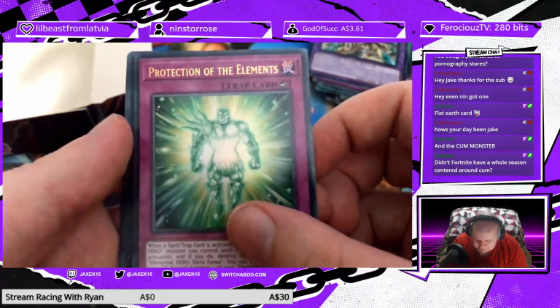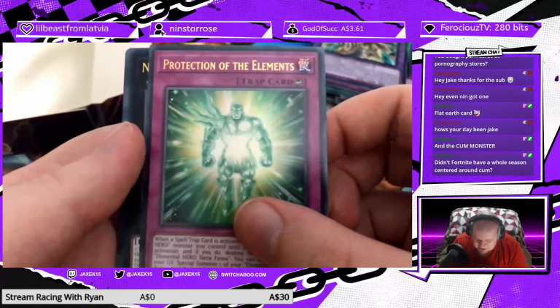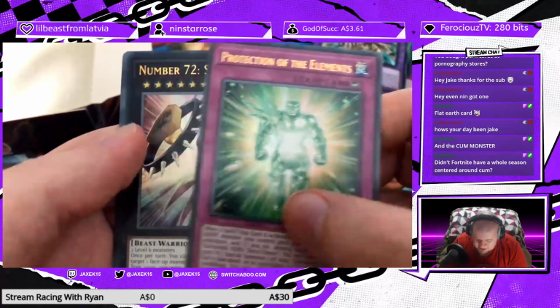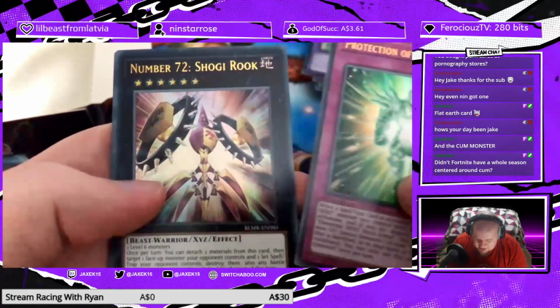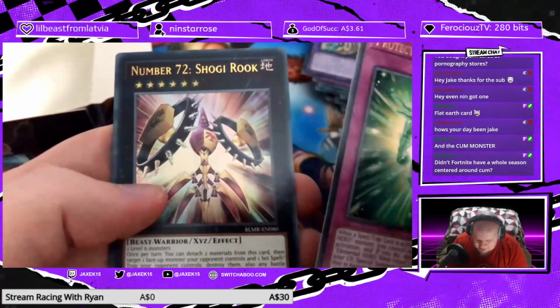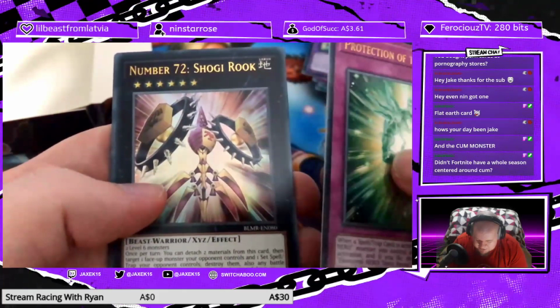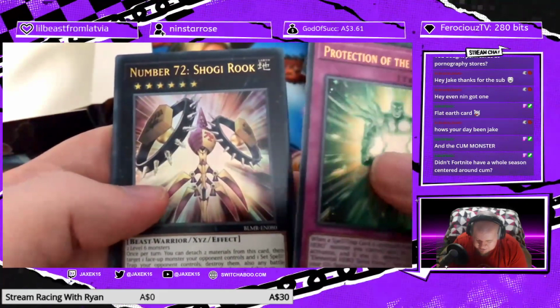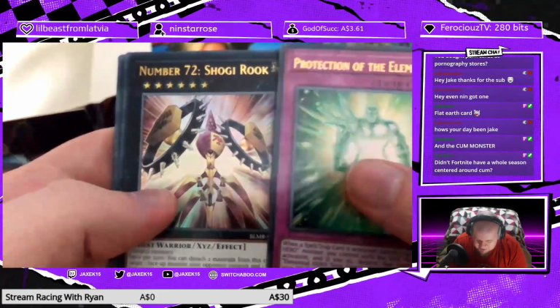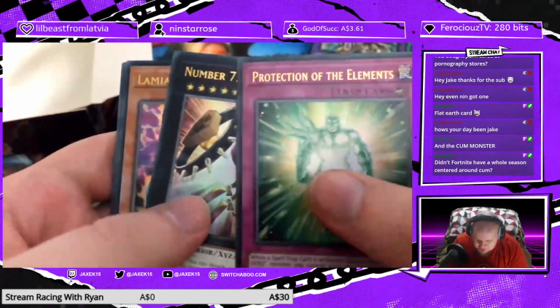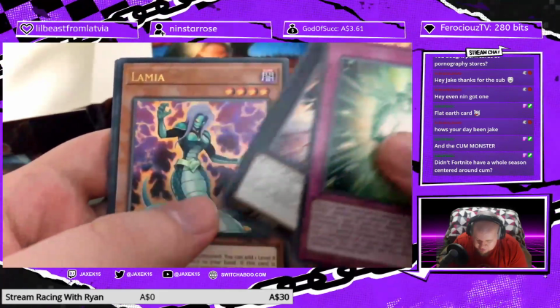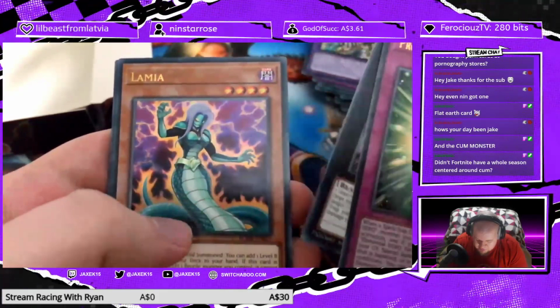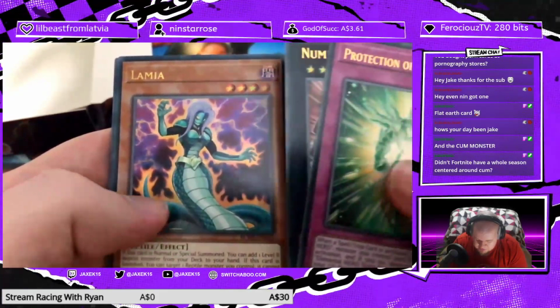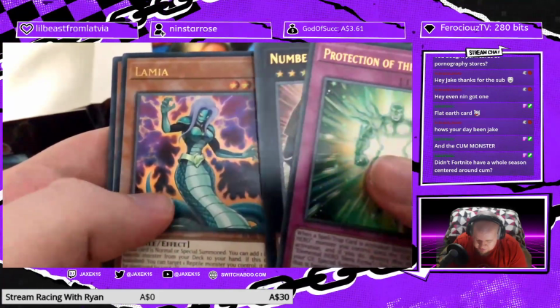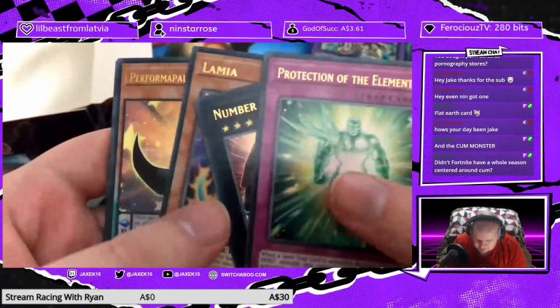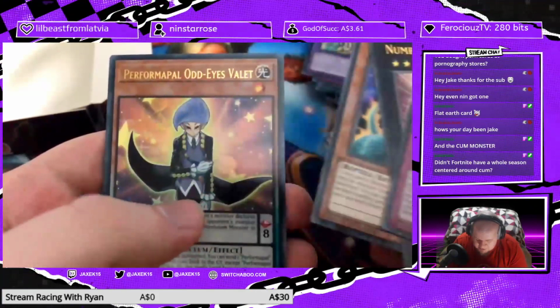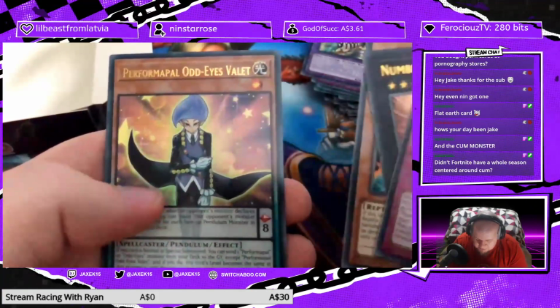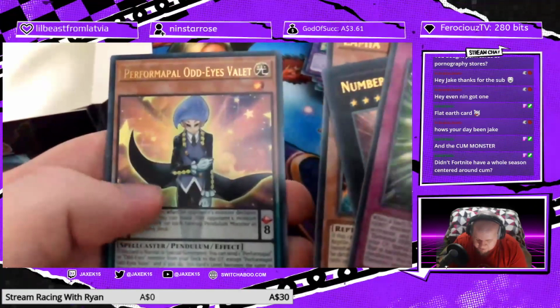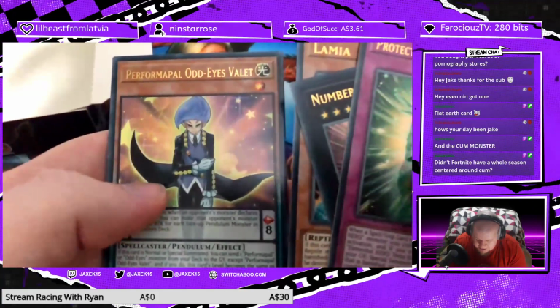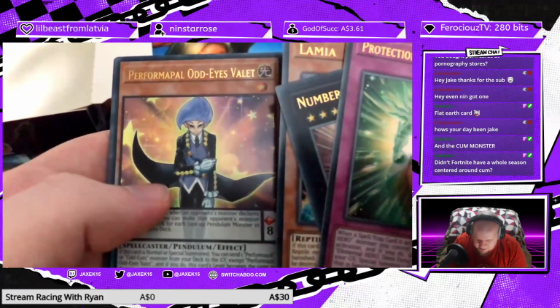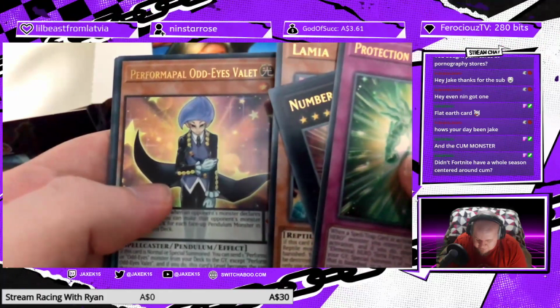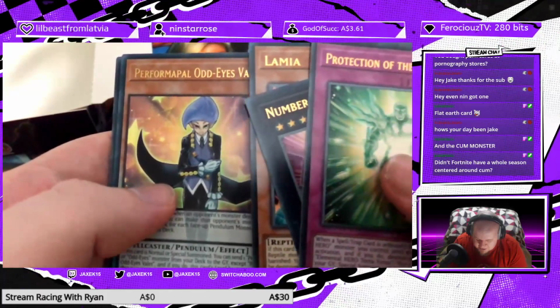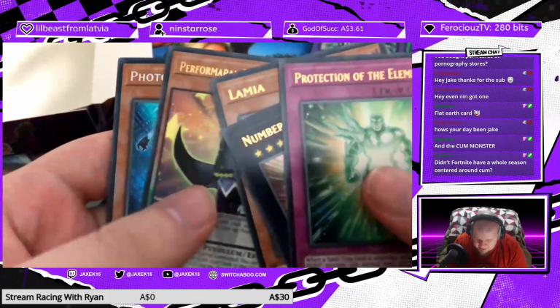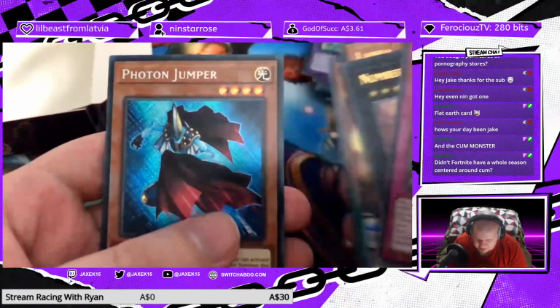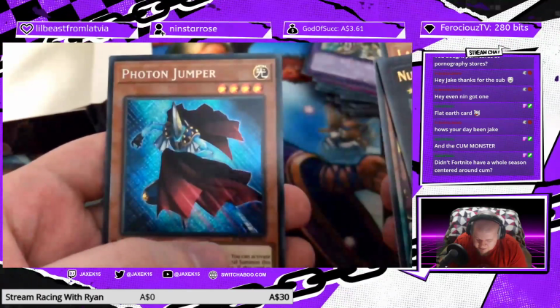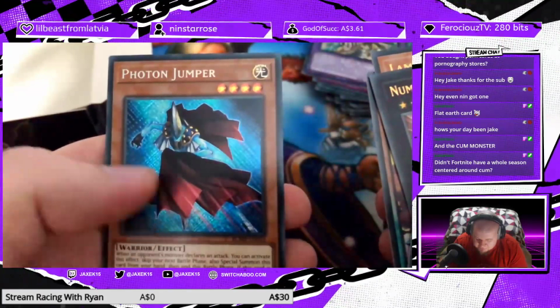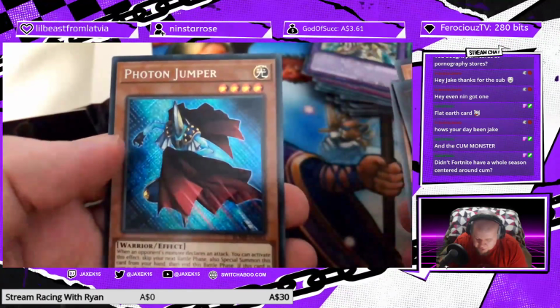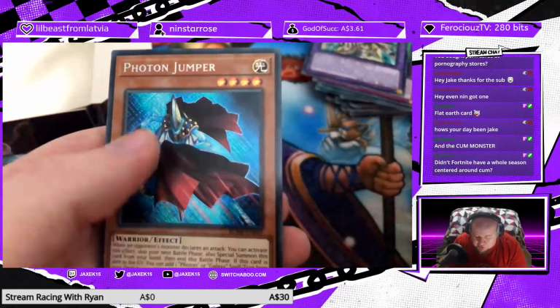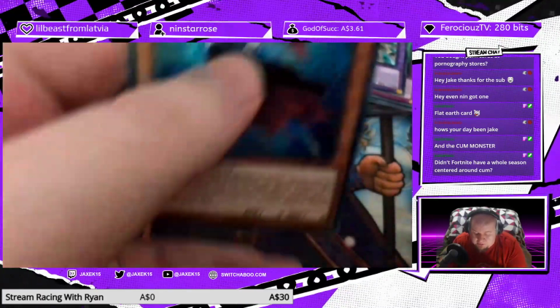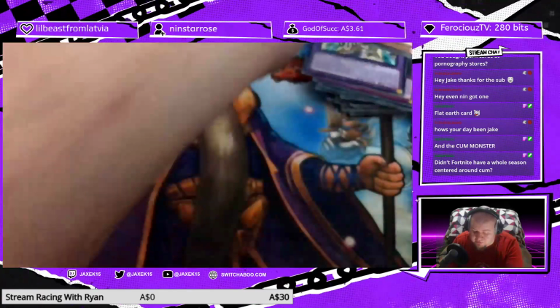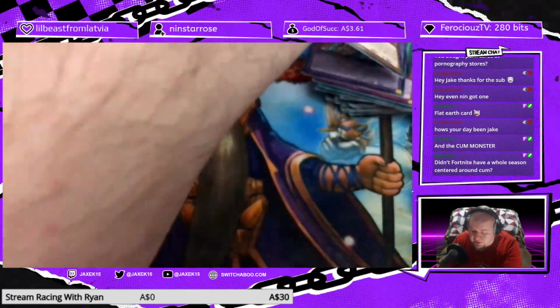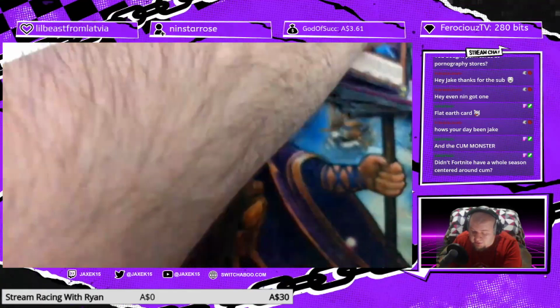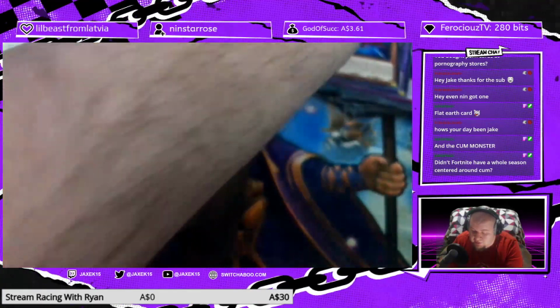Protection of the Elements, Shogi Rook, Lamia, Perform Pal Odd Eyes Valet, and Photon Jumper for our Secret Rare. We're halfway through the final box.